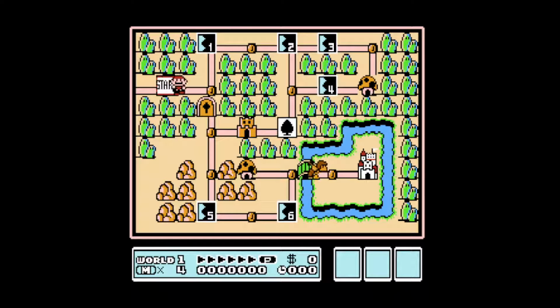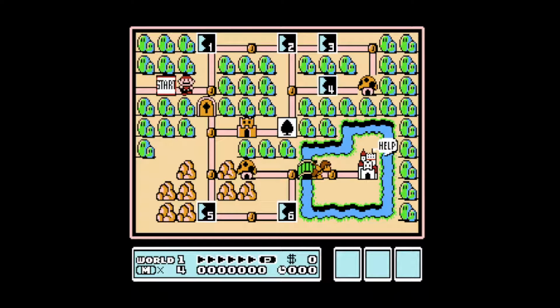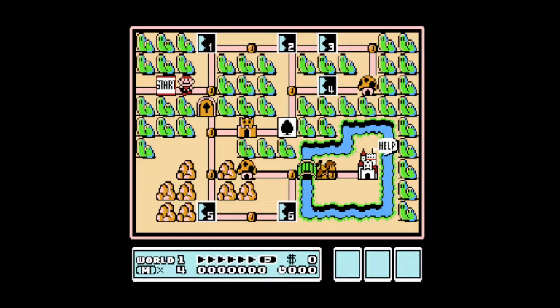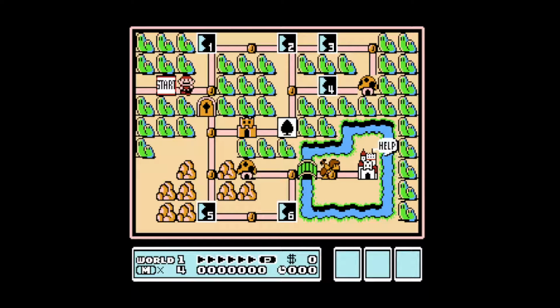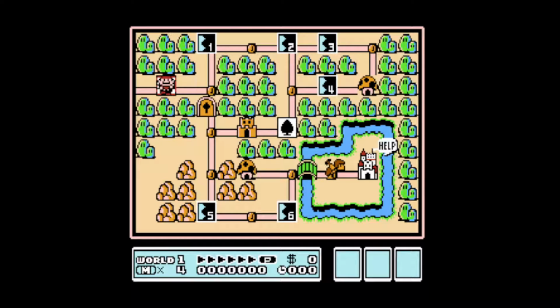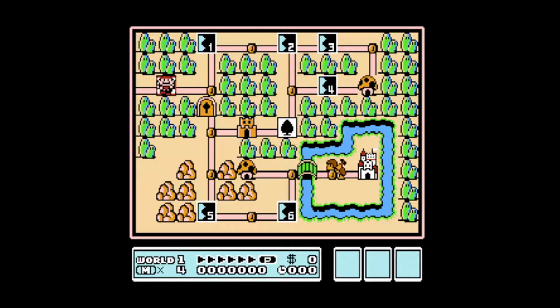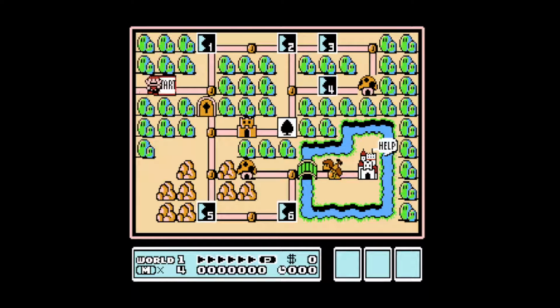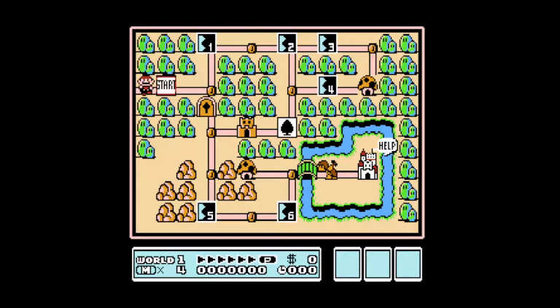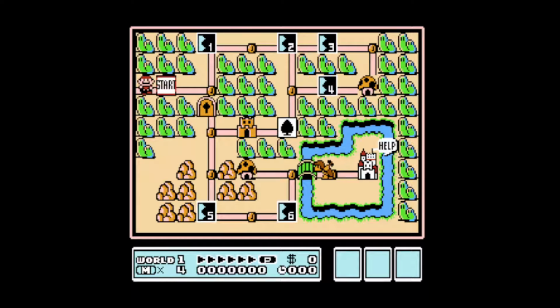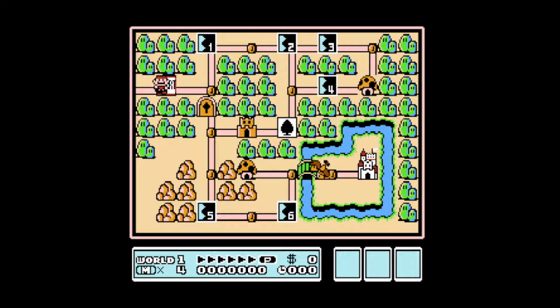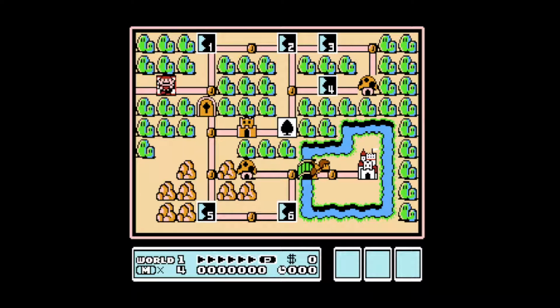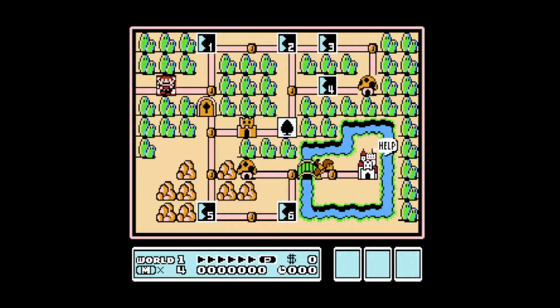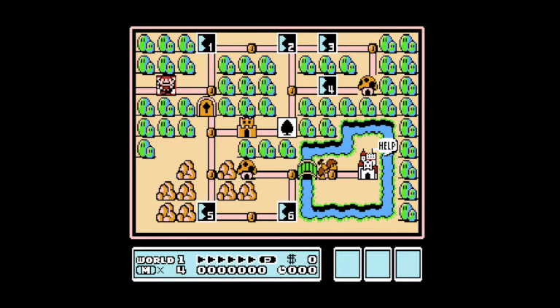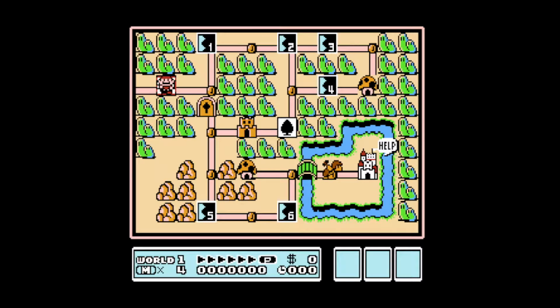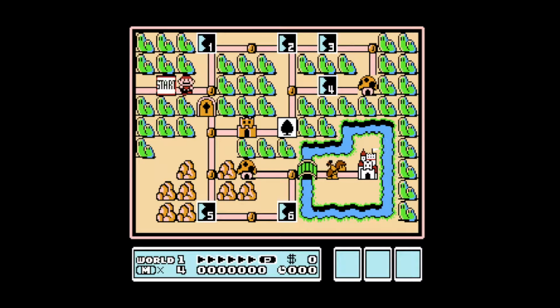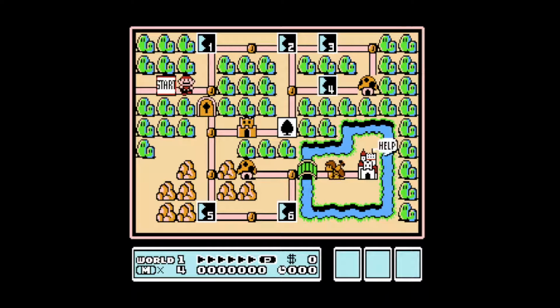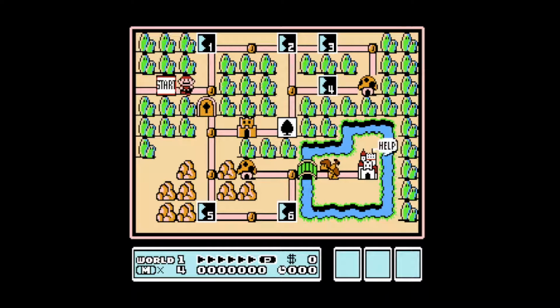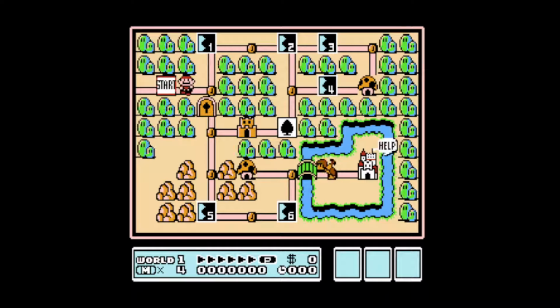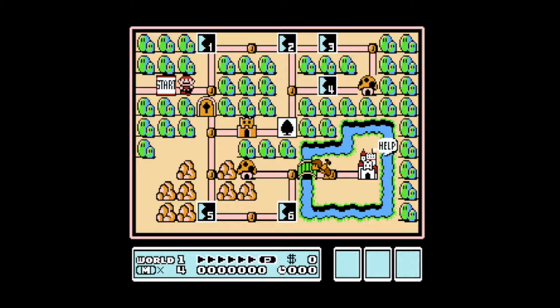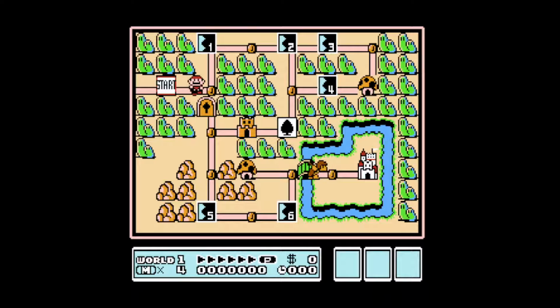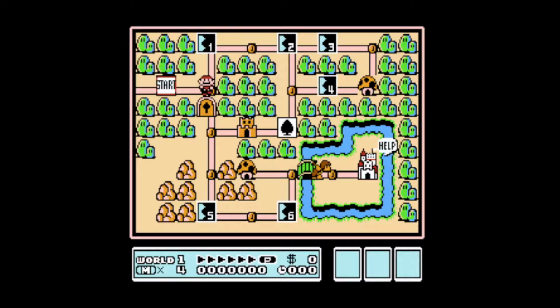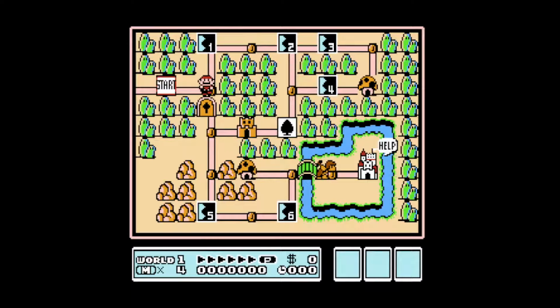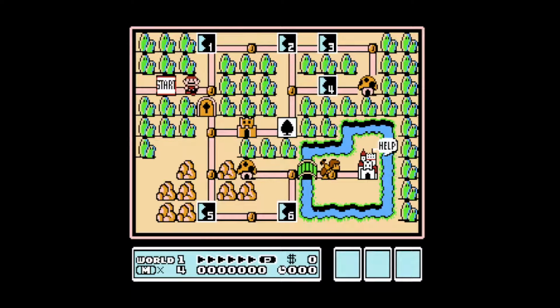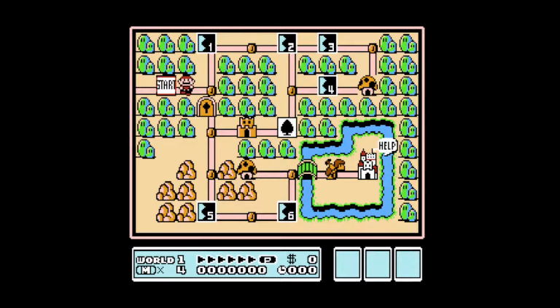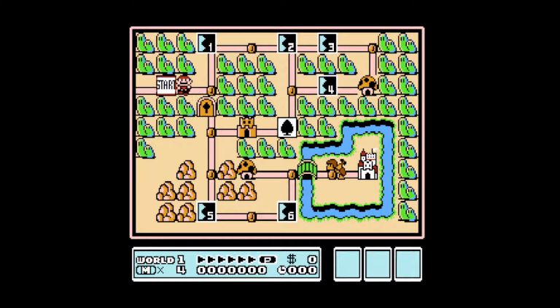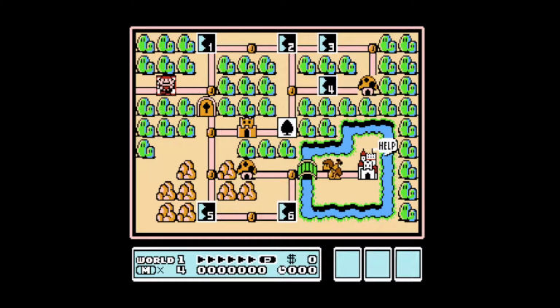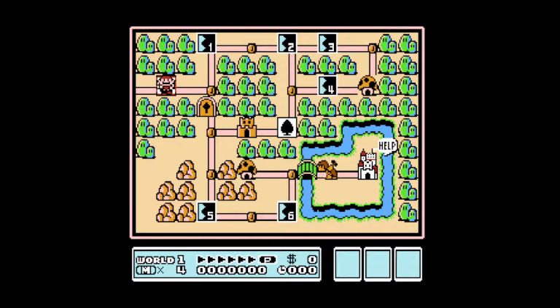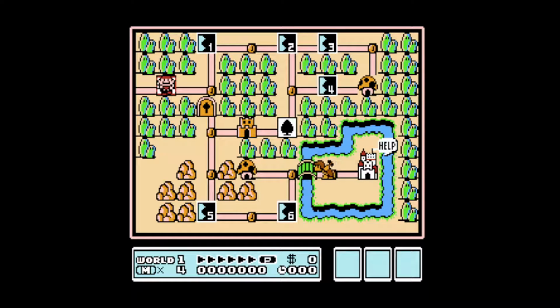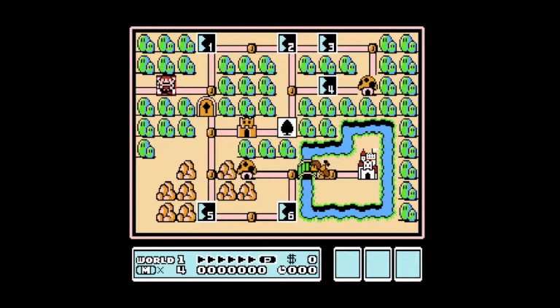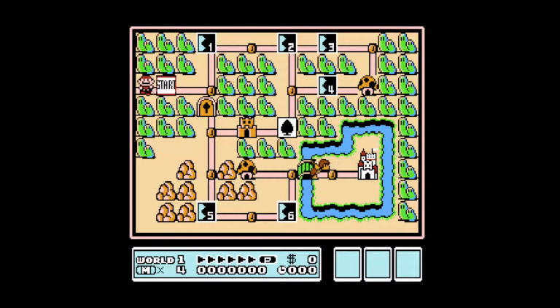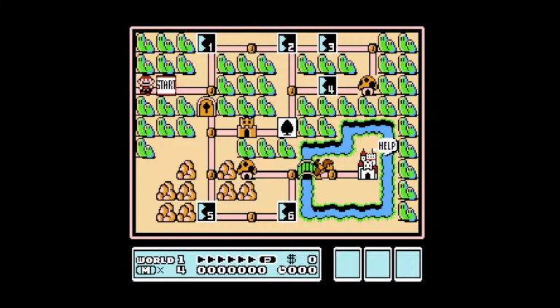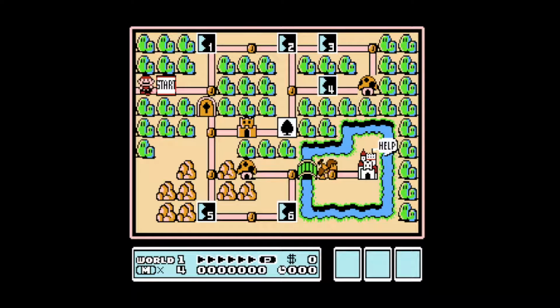Hello, welcome to Mario 3. Today I'm going to show you how to play as Luigi in single player.